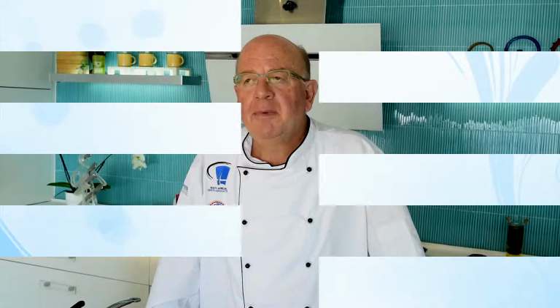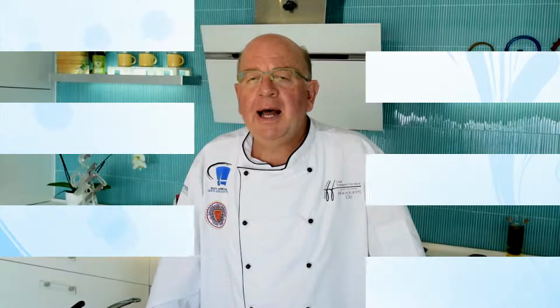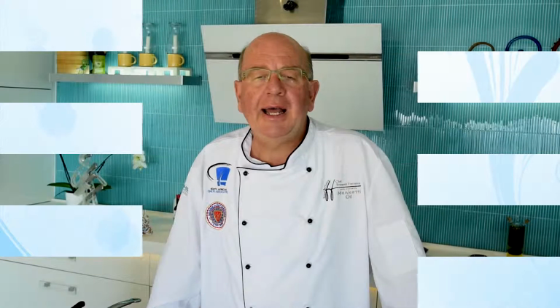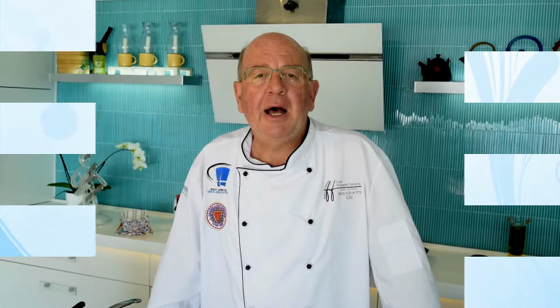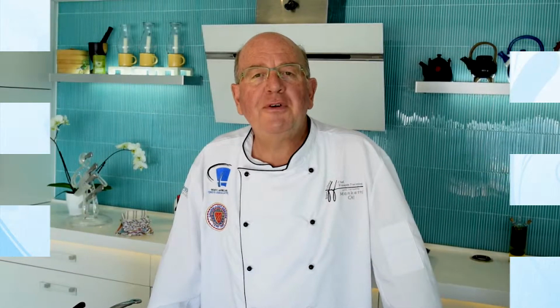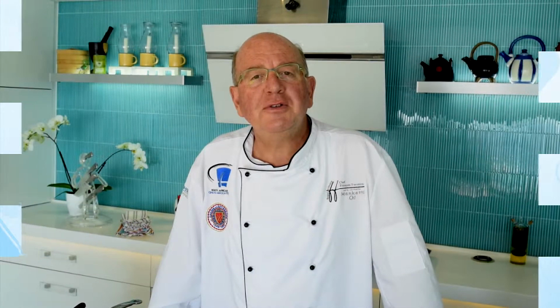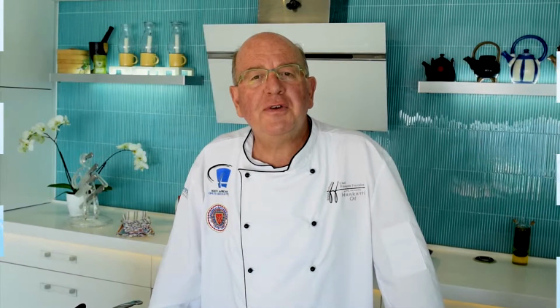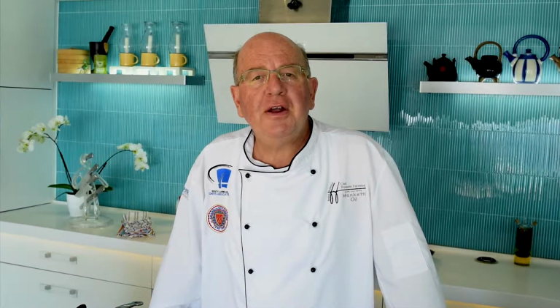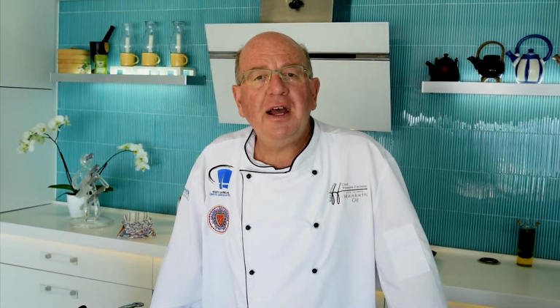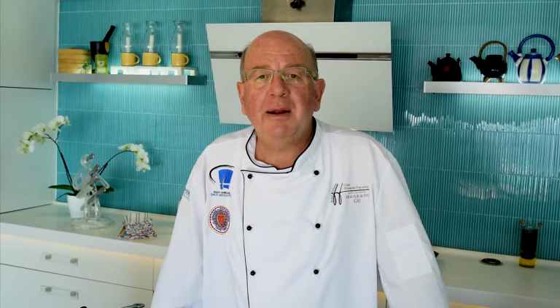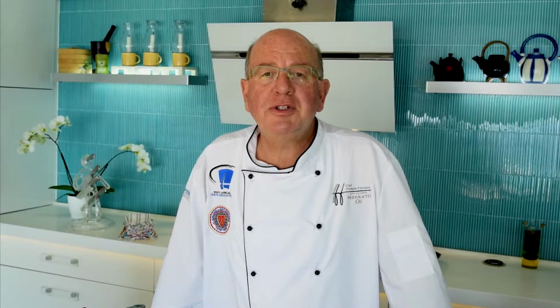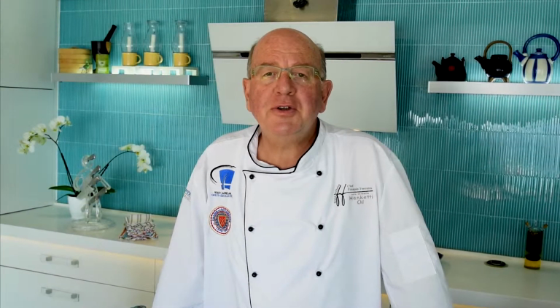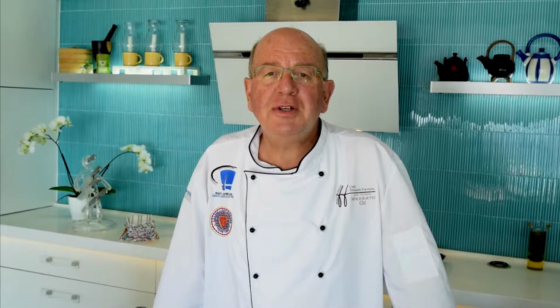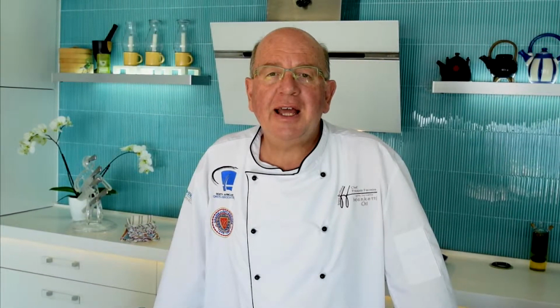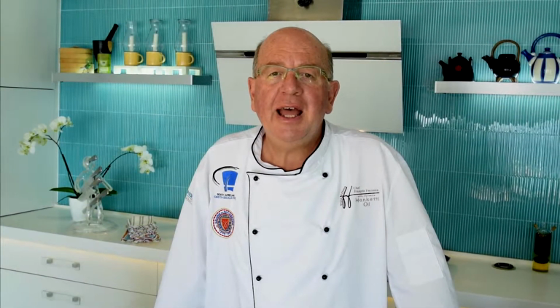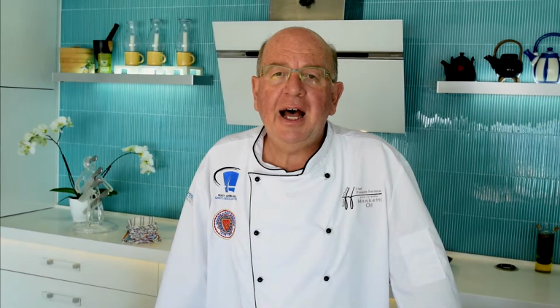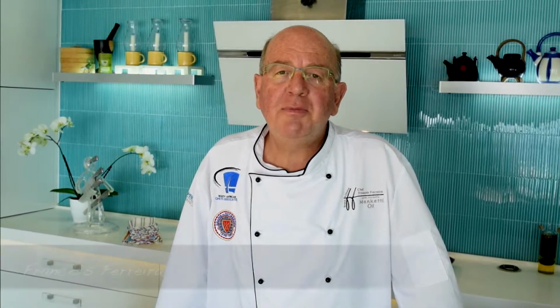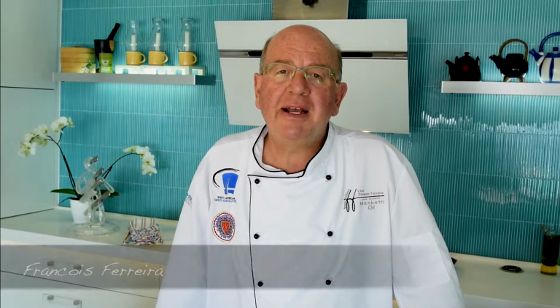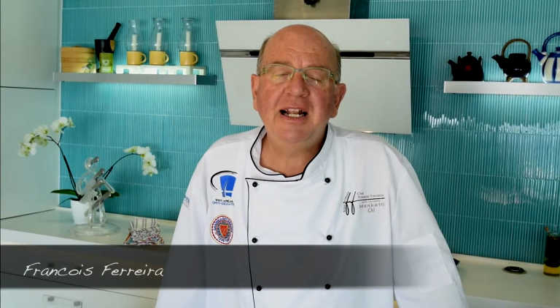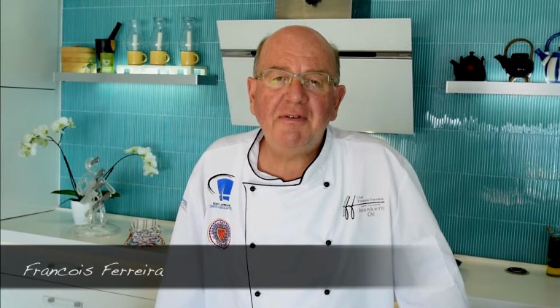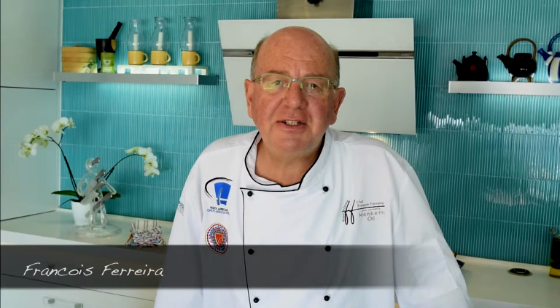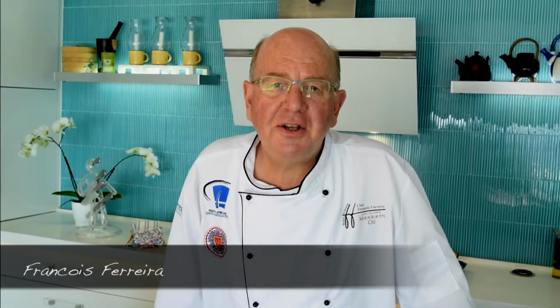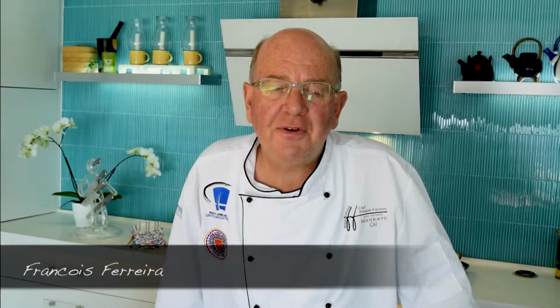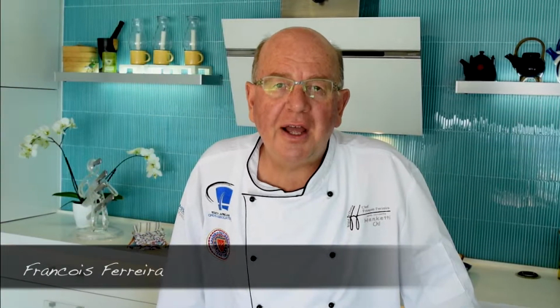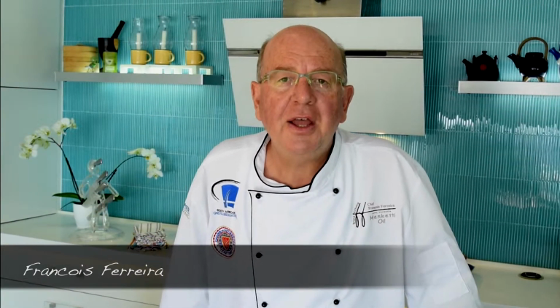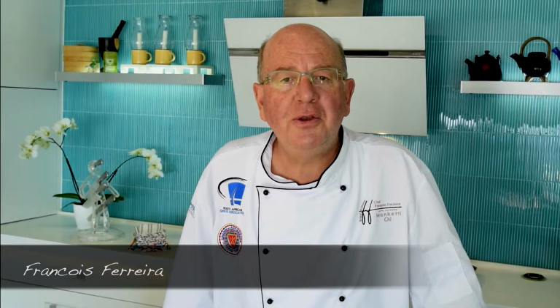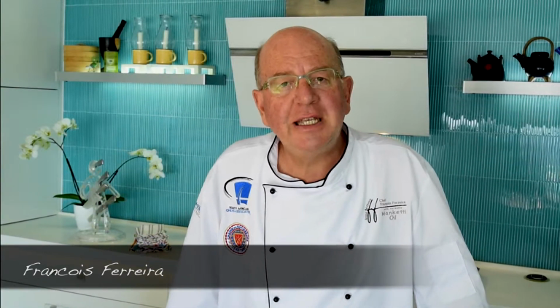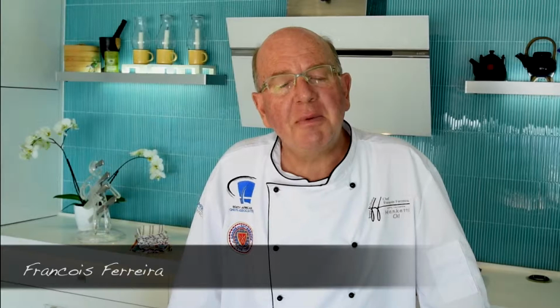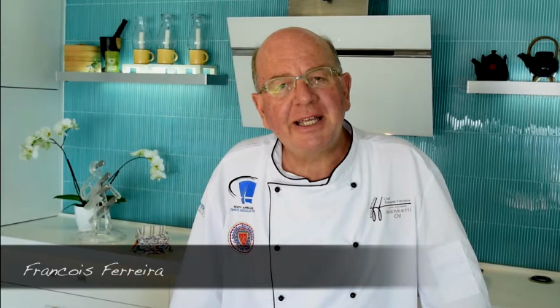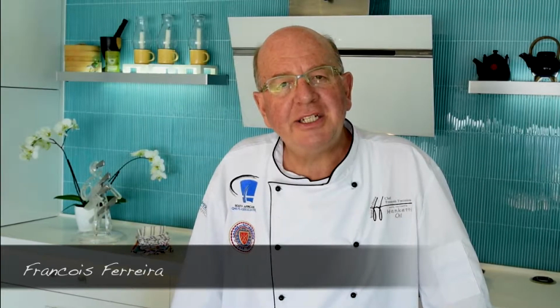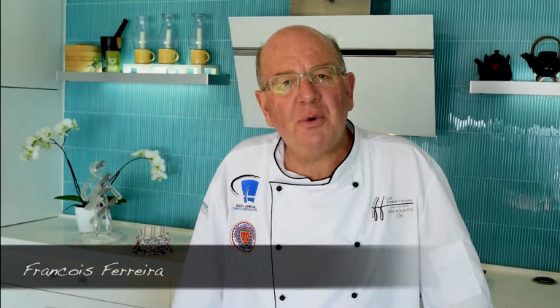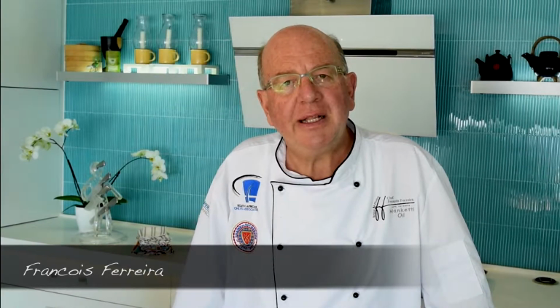Hi, I'm Franco Ferreira and I'm going to show you today how to make a lovely stir-fry using manketti oil.